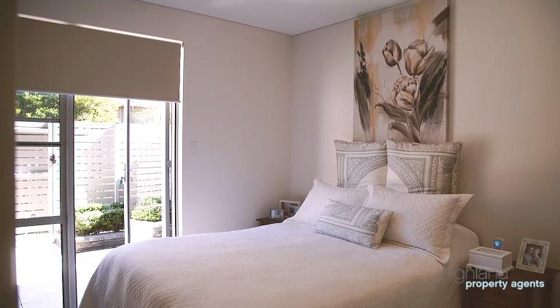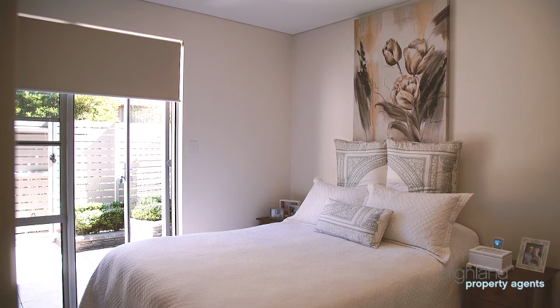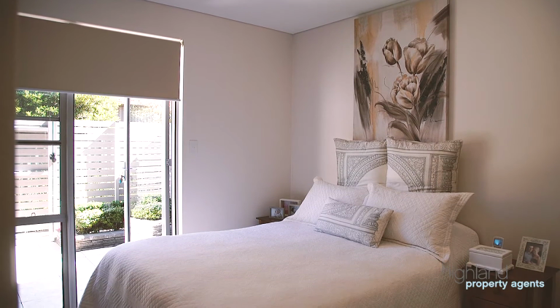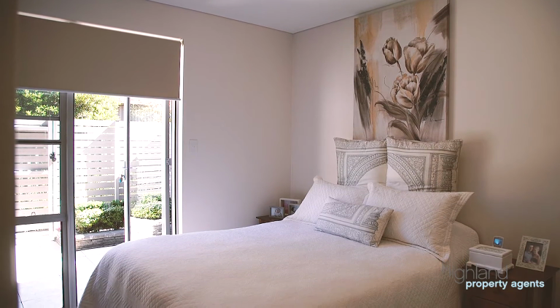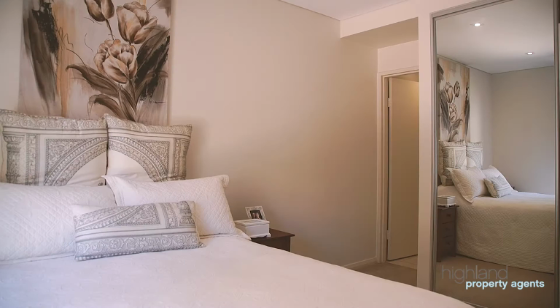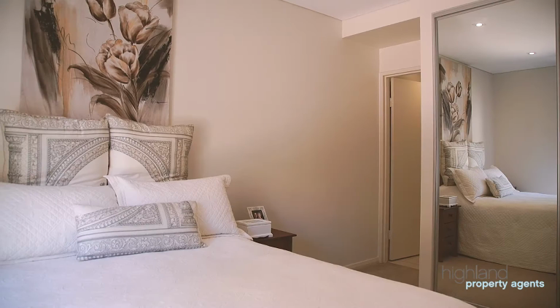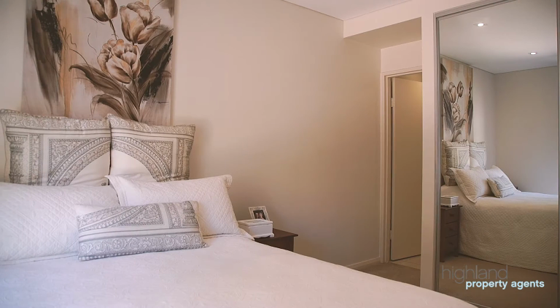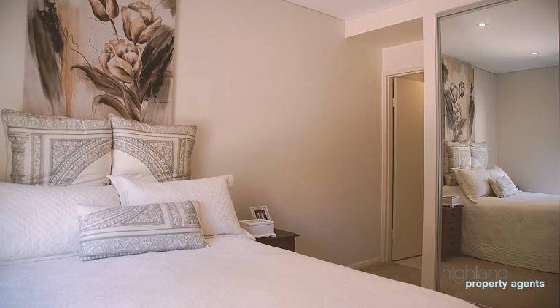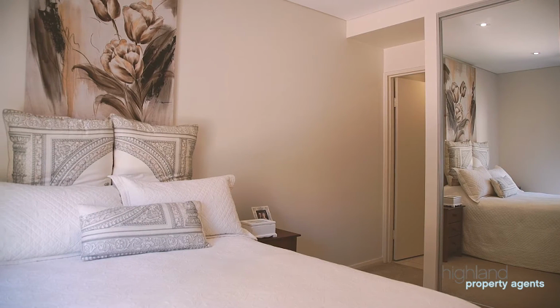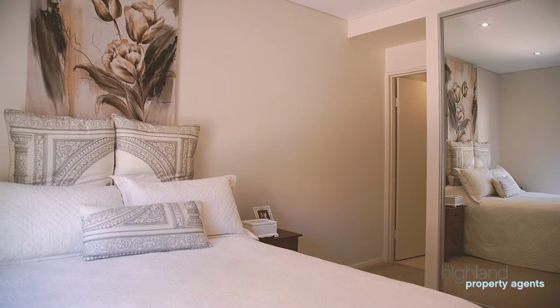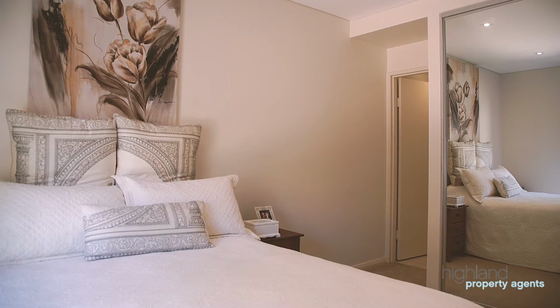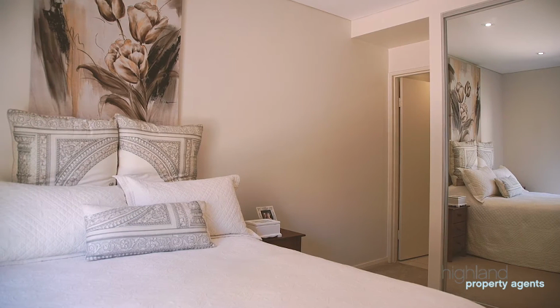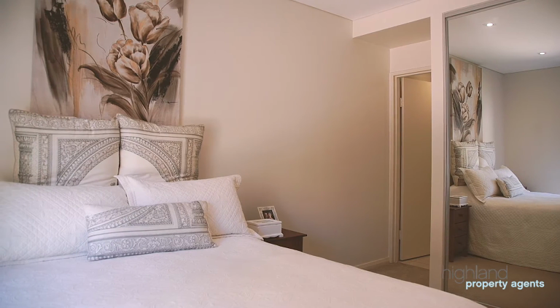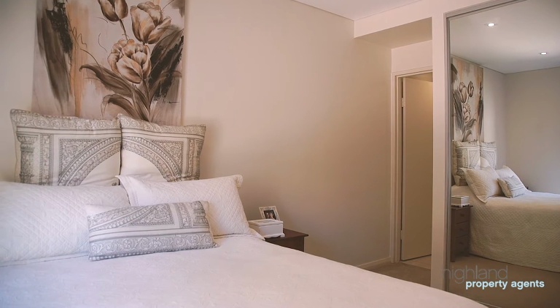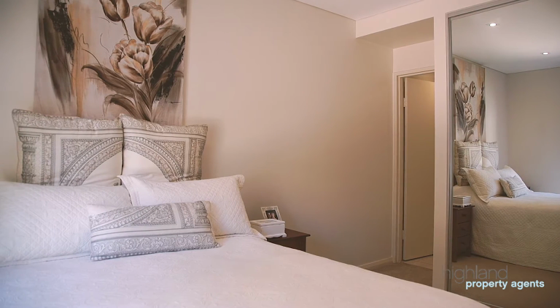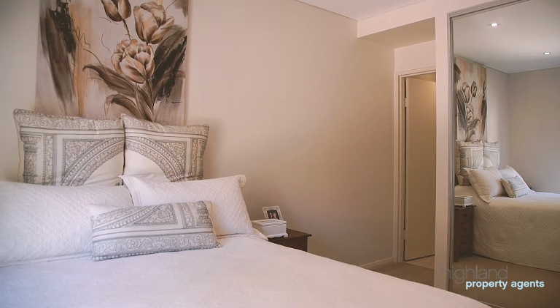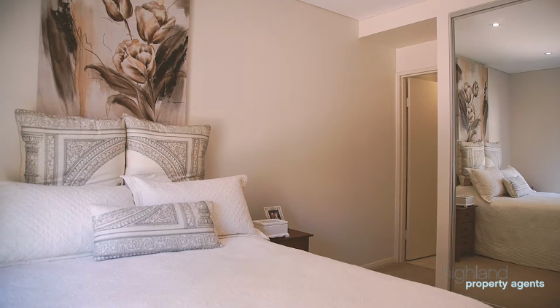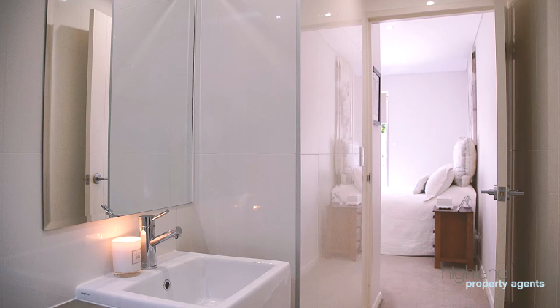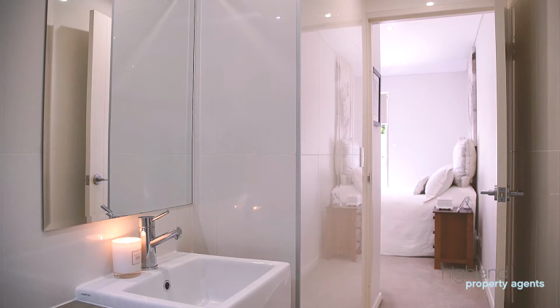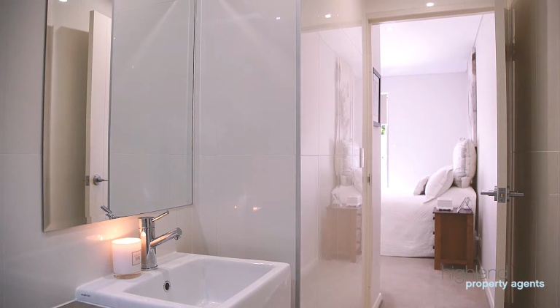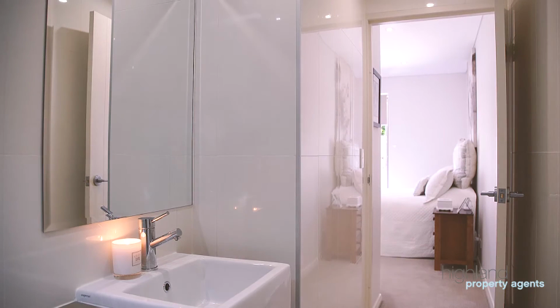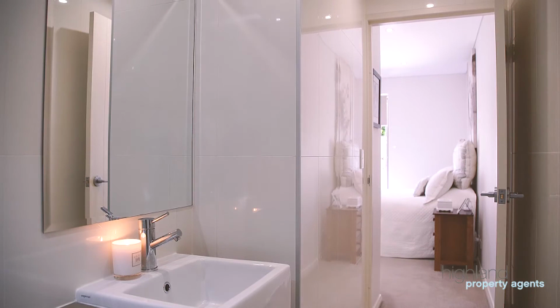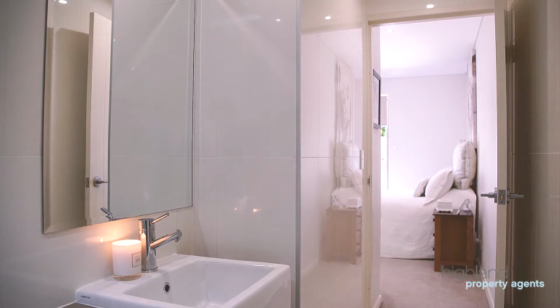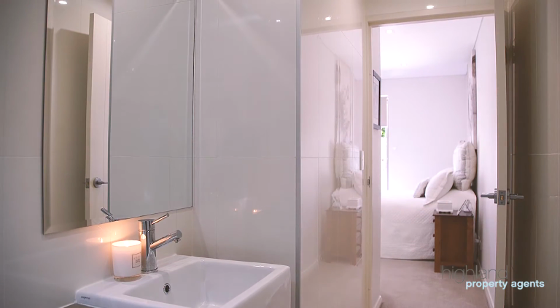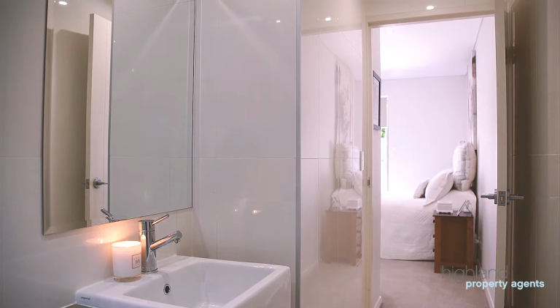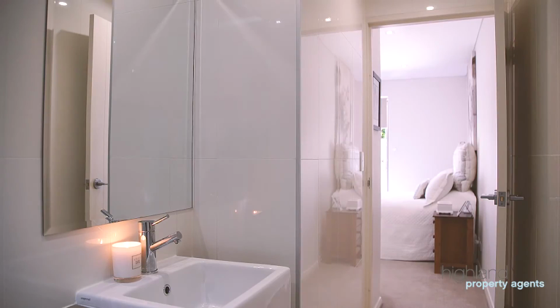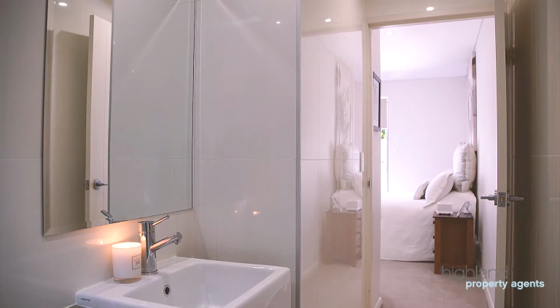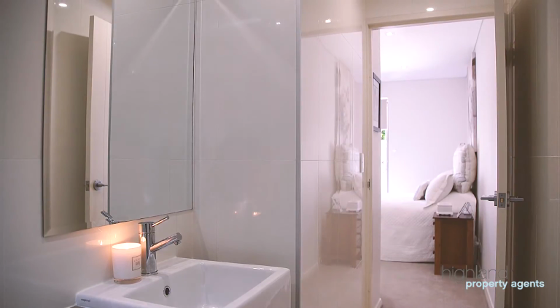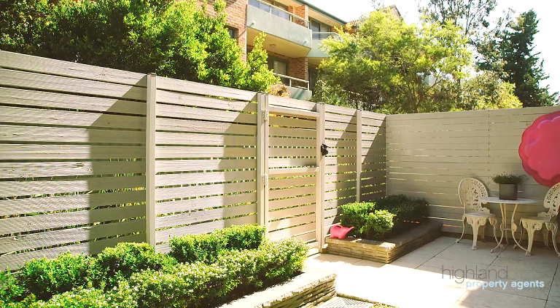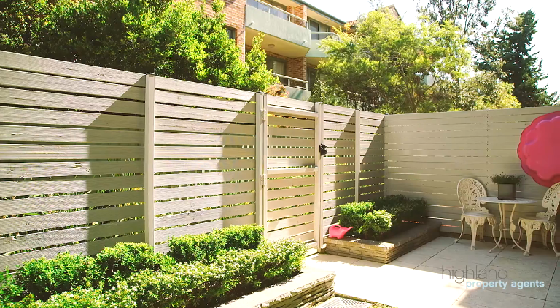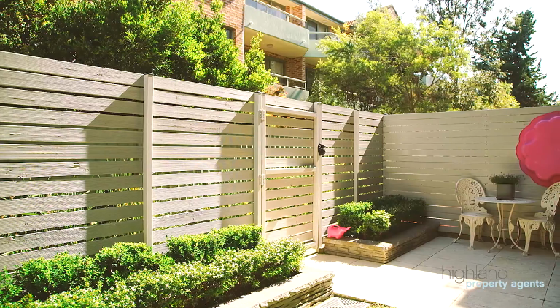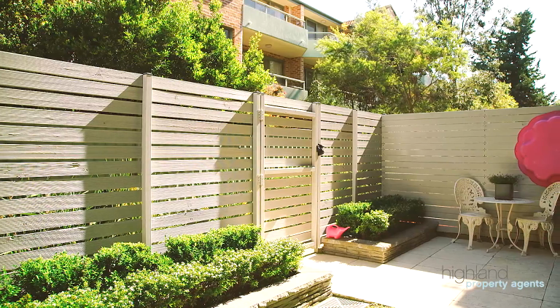Both bedrooms include built-in wardrobes and feature direct access out onto a private courtyard.